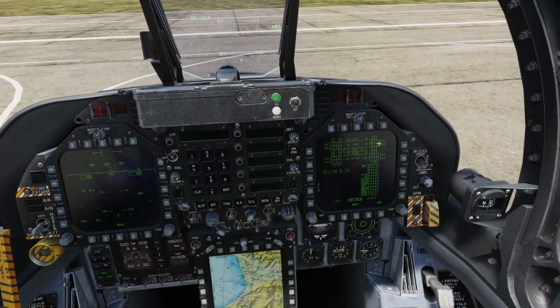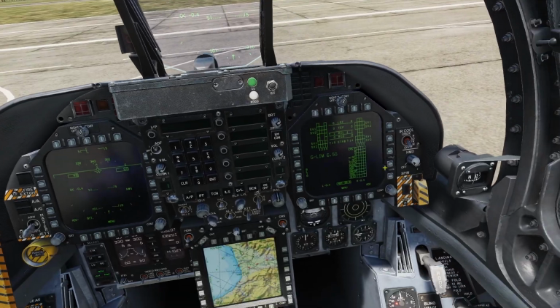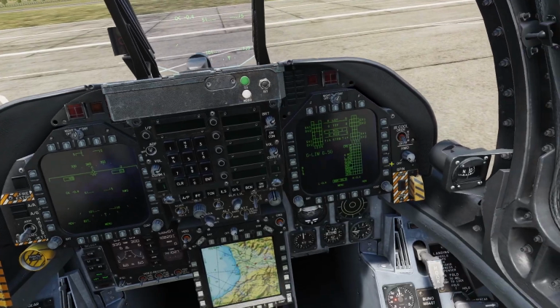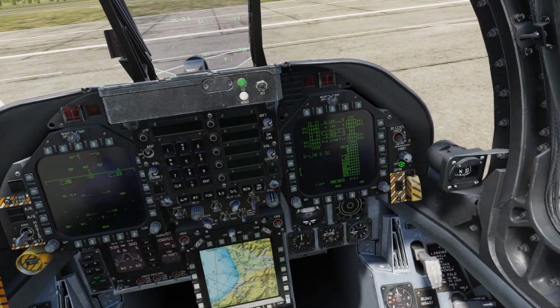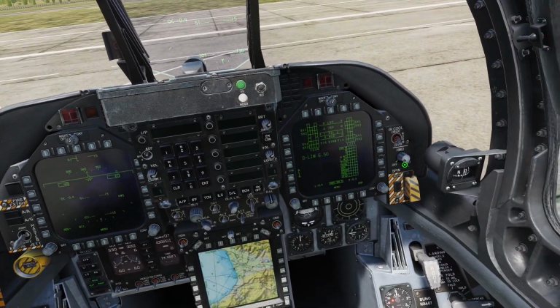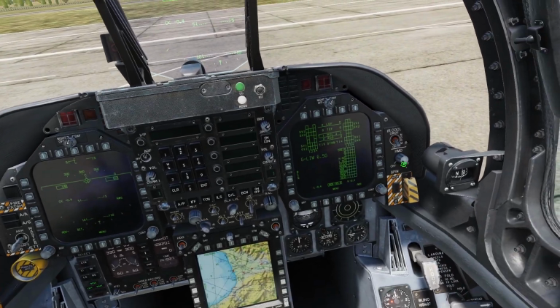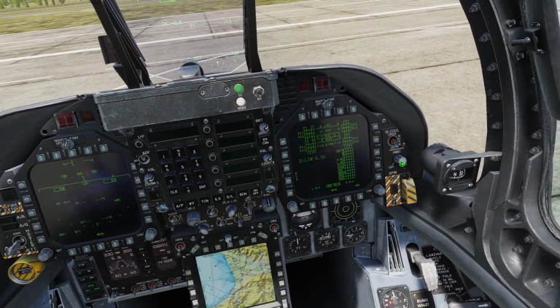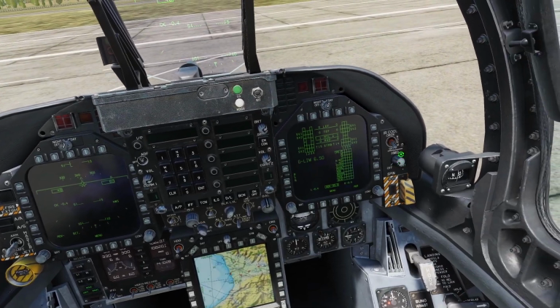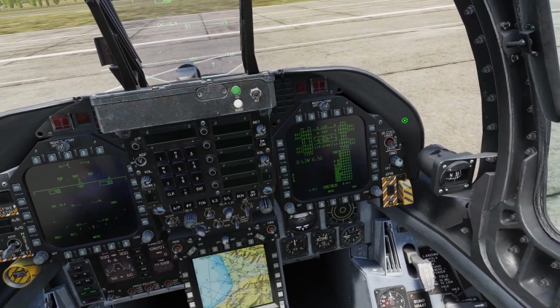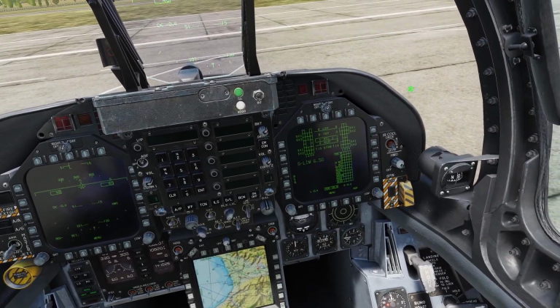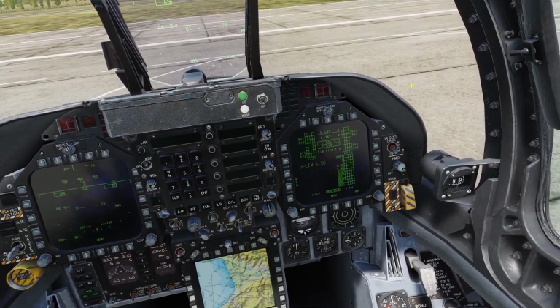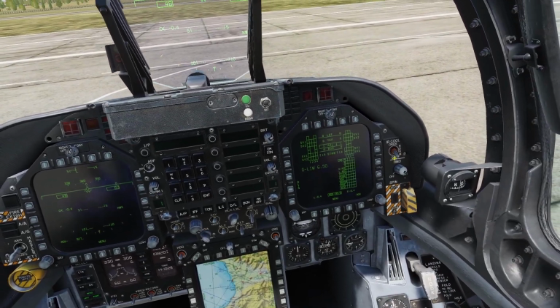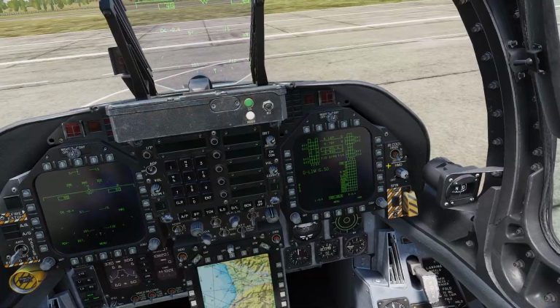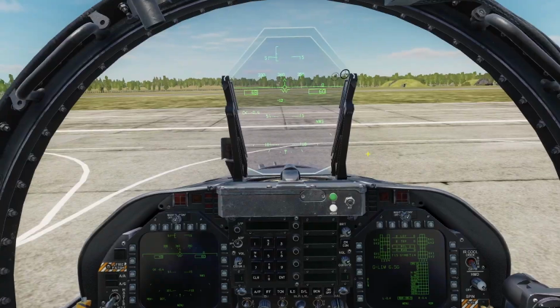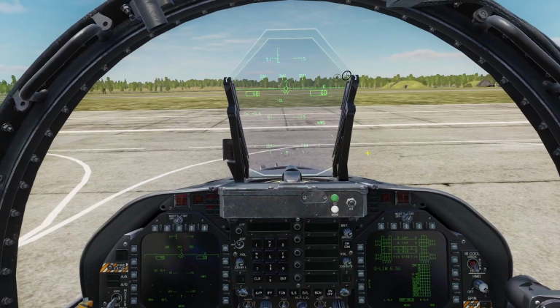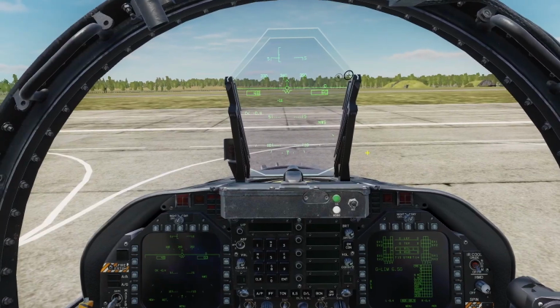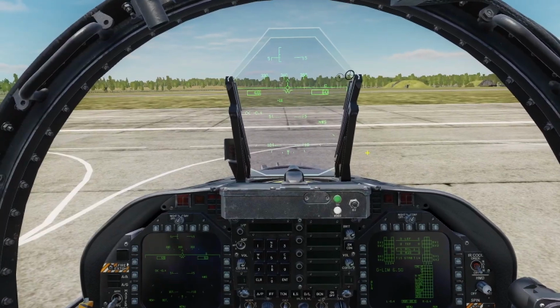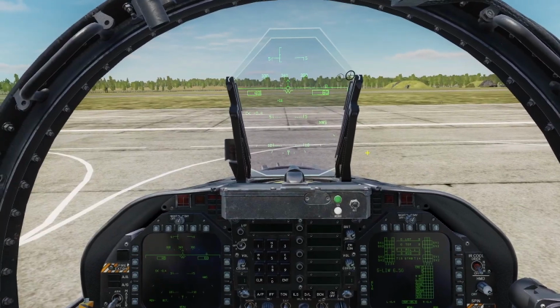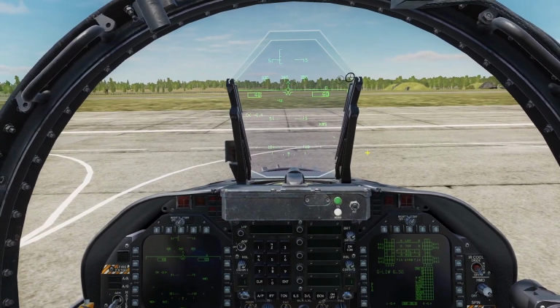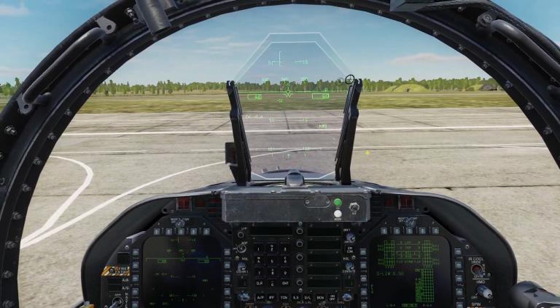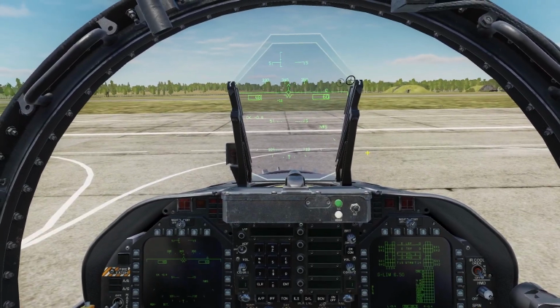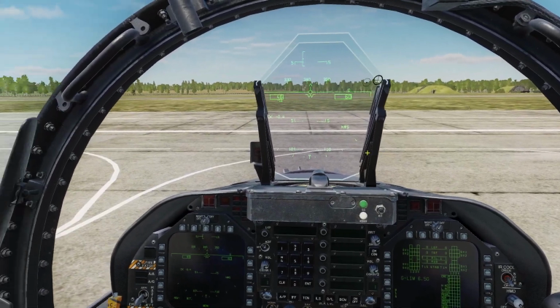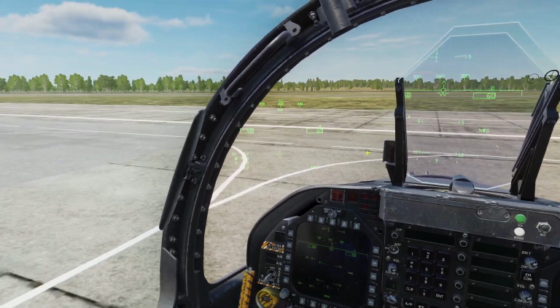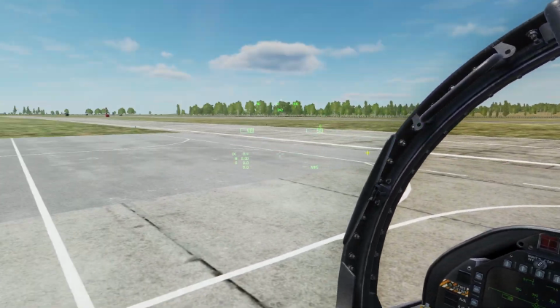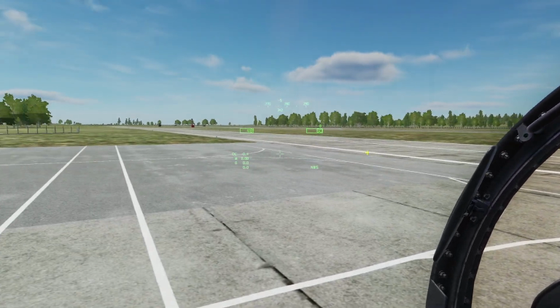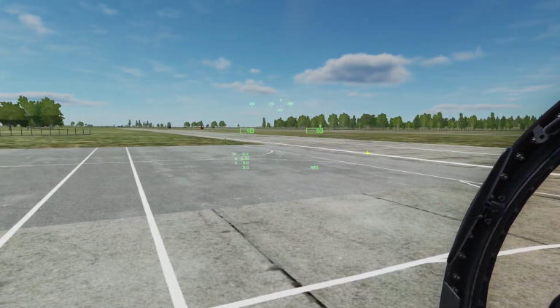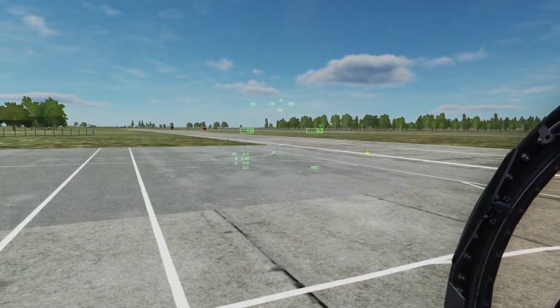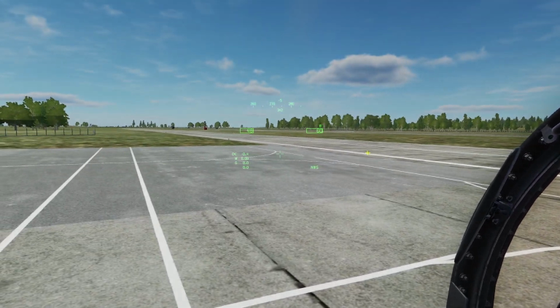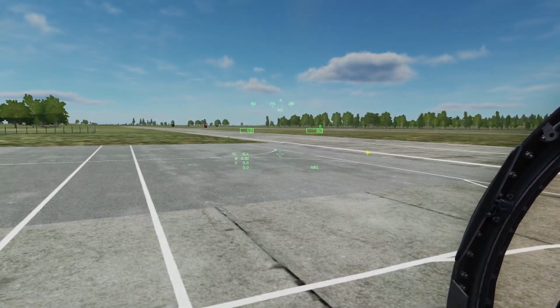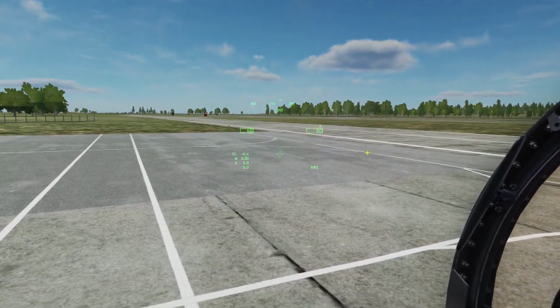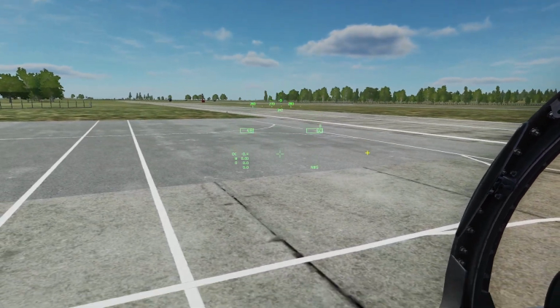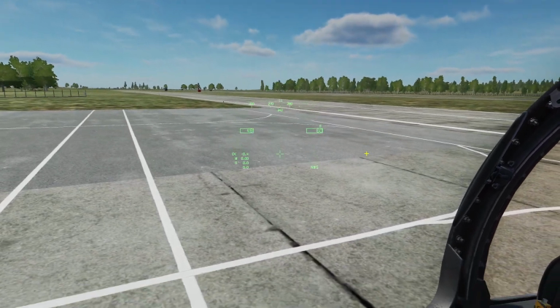You can turn it on with this knob right here. Once it's turned on, if you look off to the side, you should be able to see it.